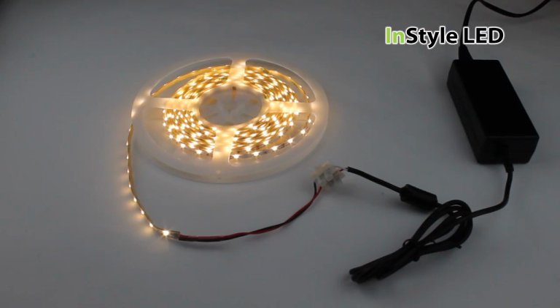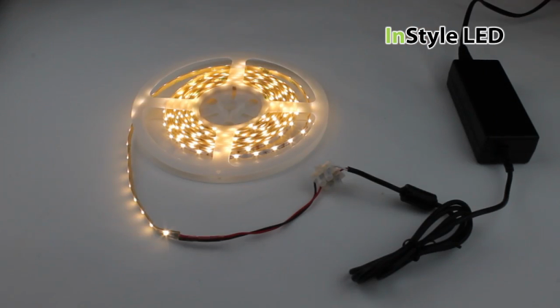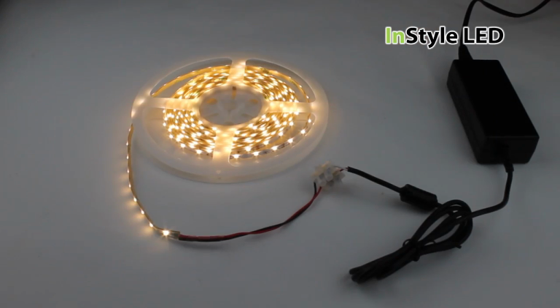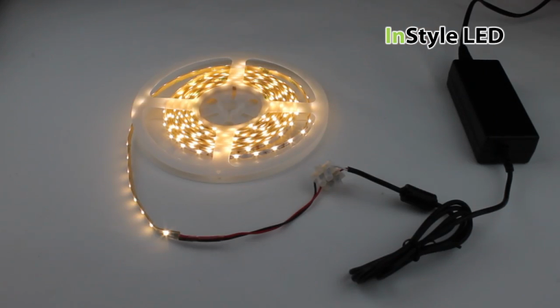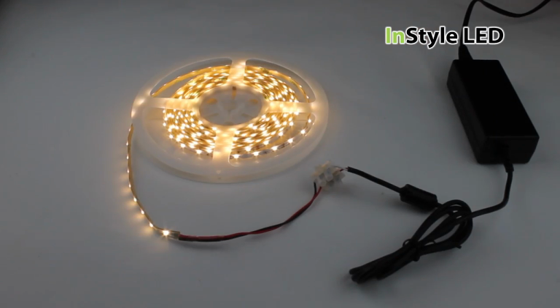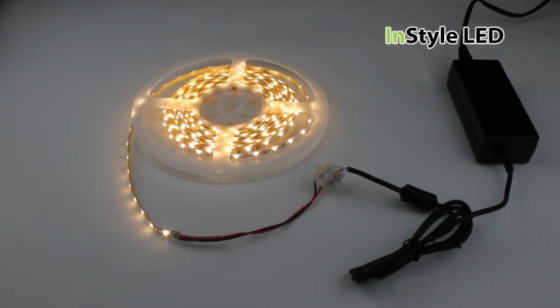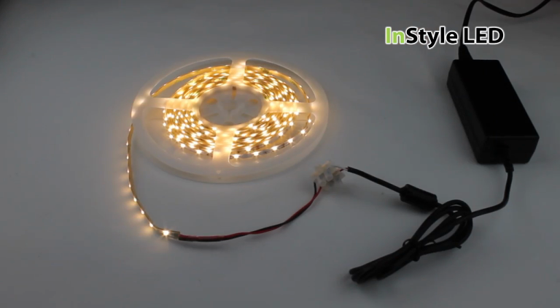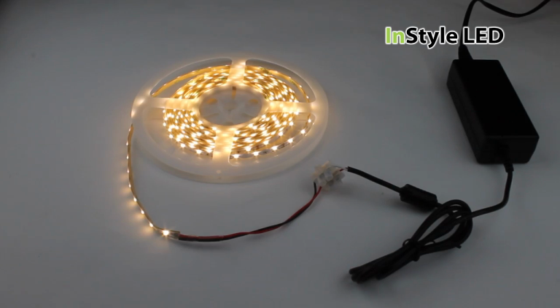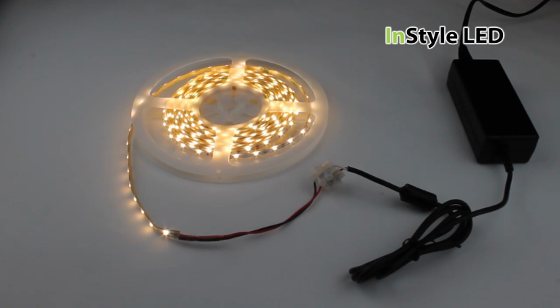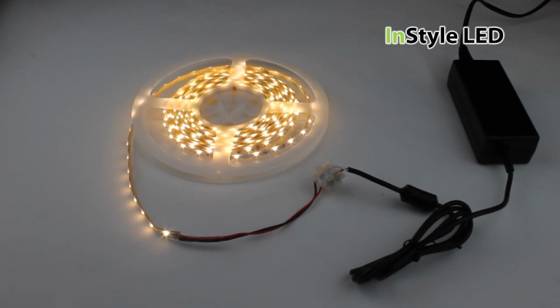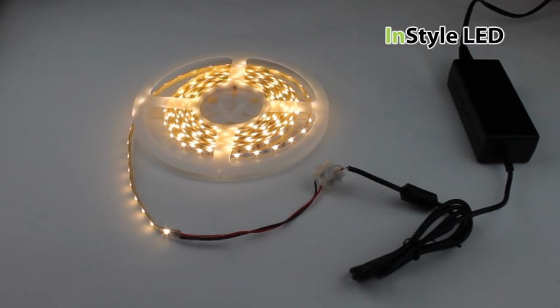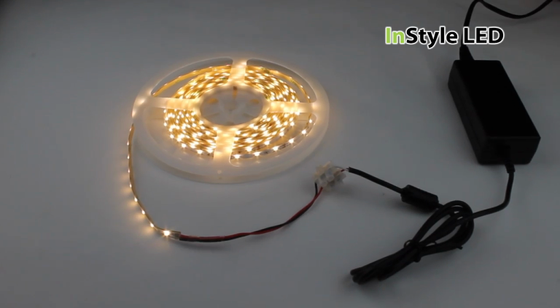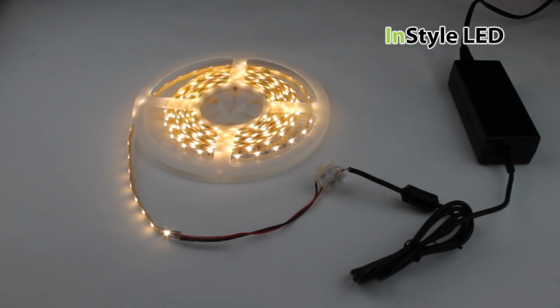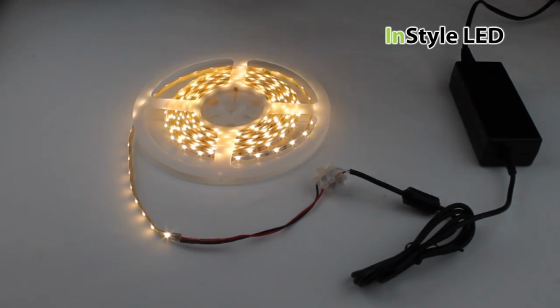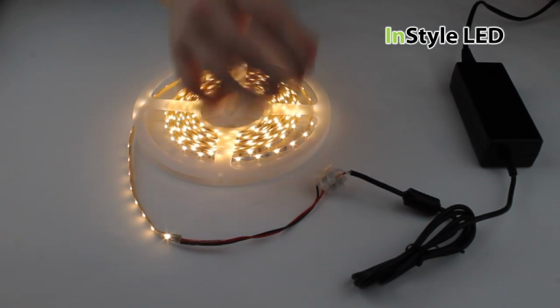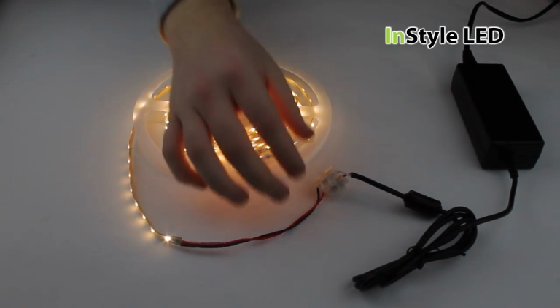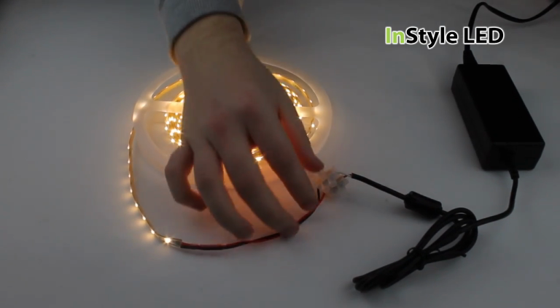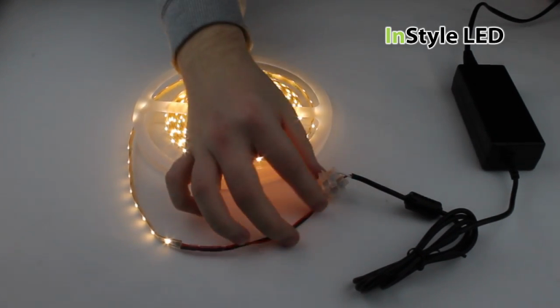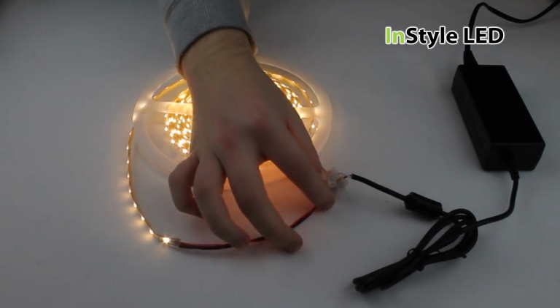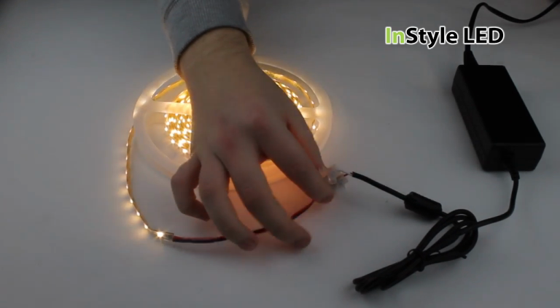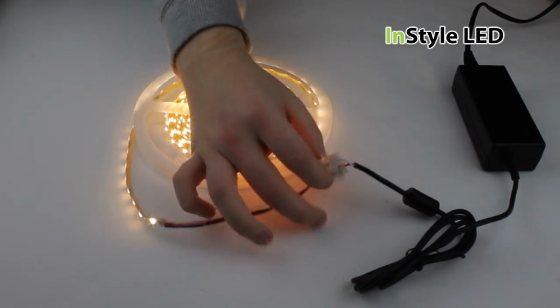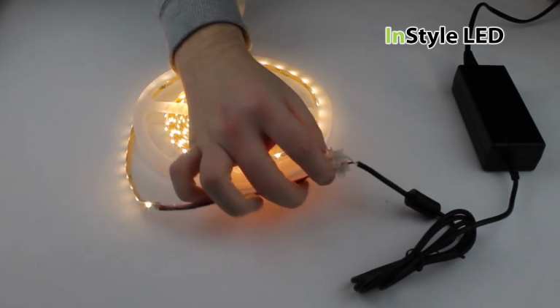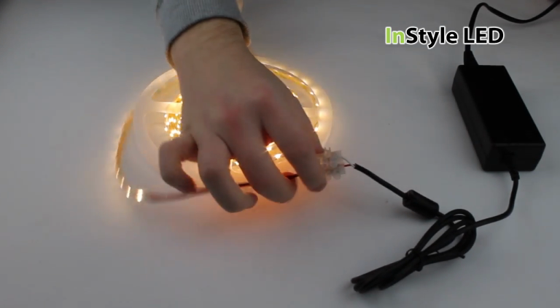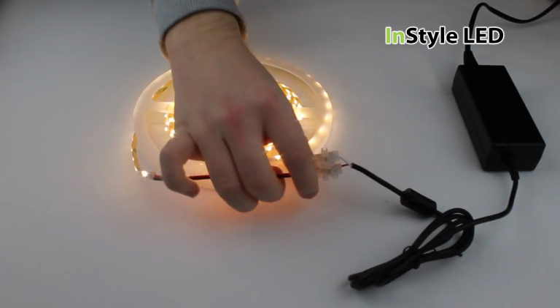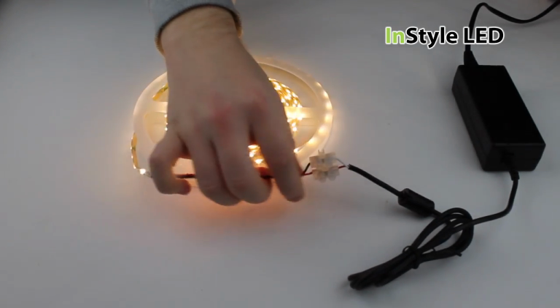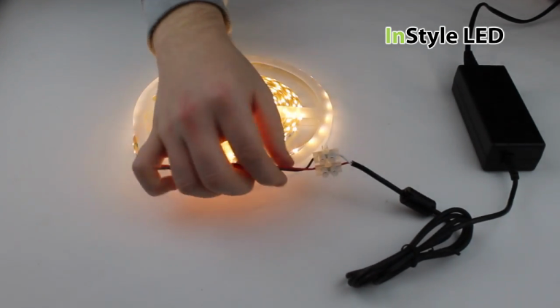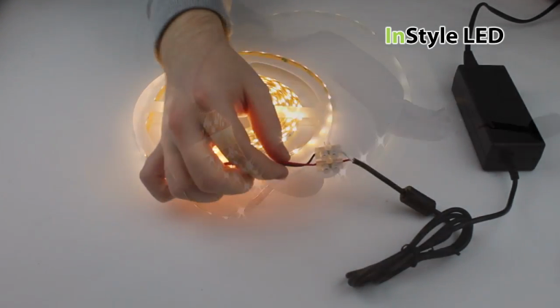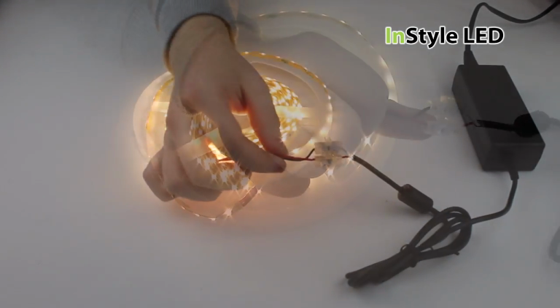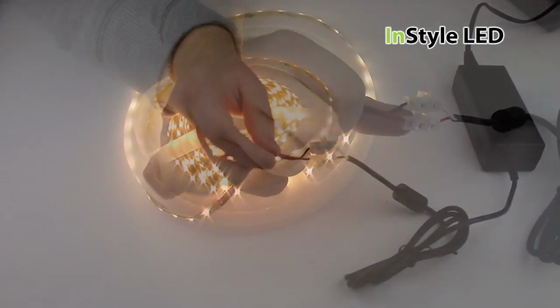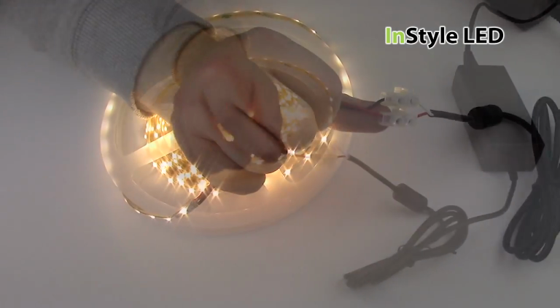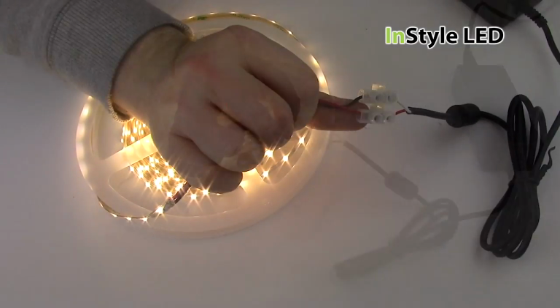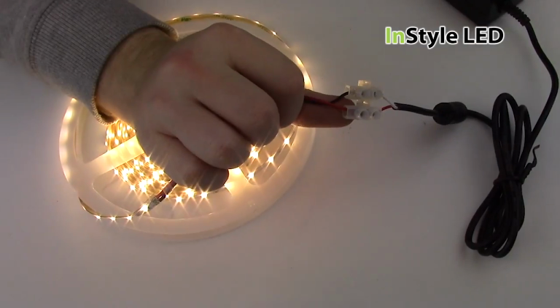You can easily wire the LED tape to a transformer and can extend the 2 core cable with a connector block.